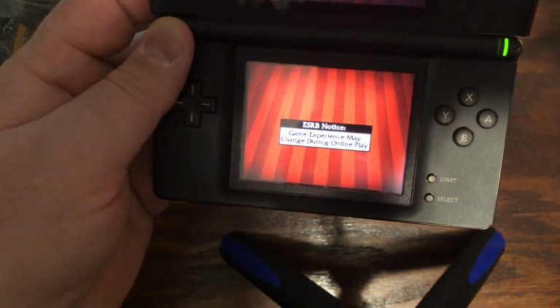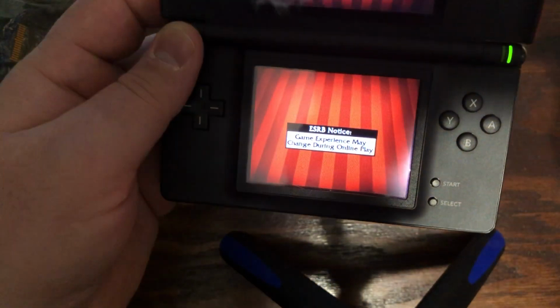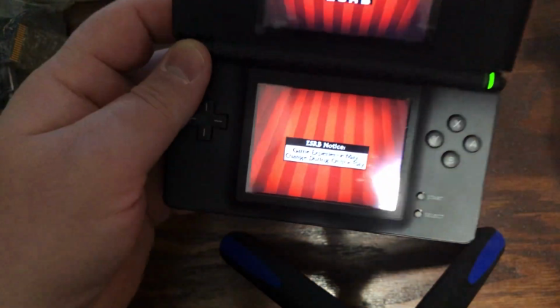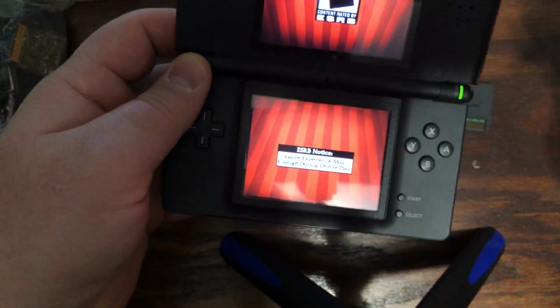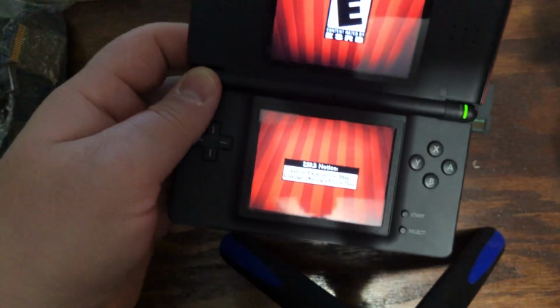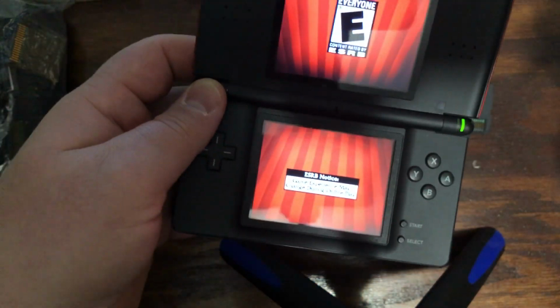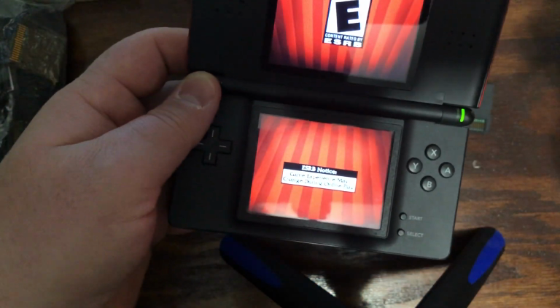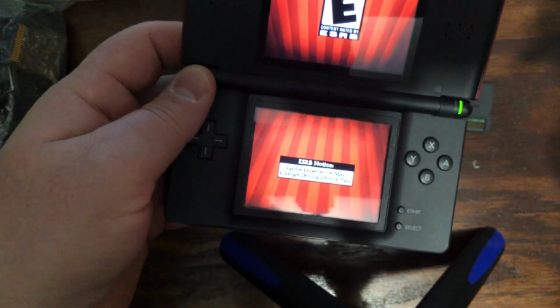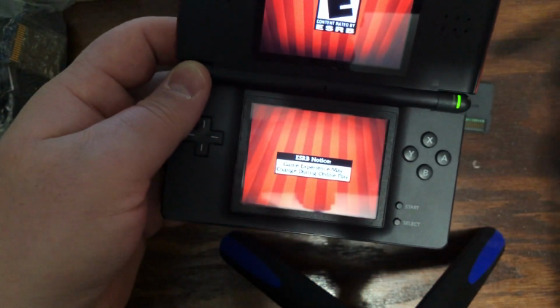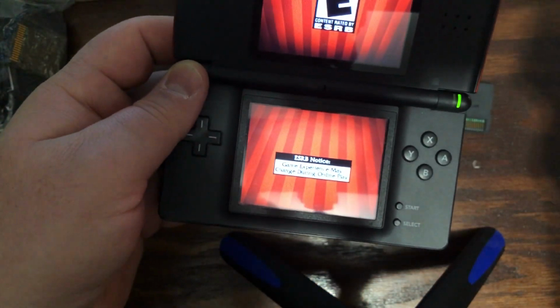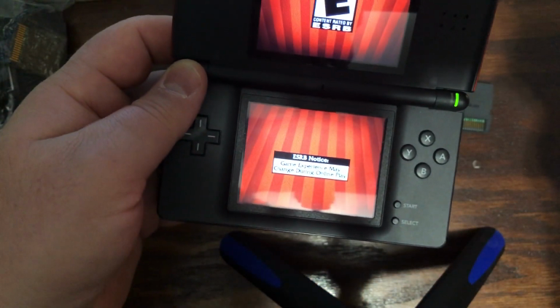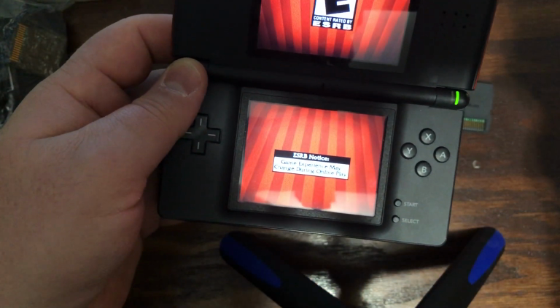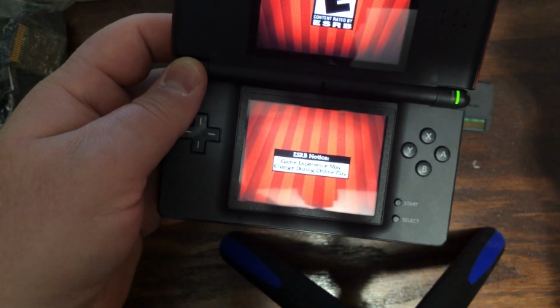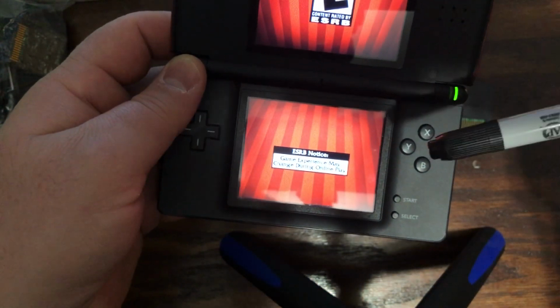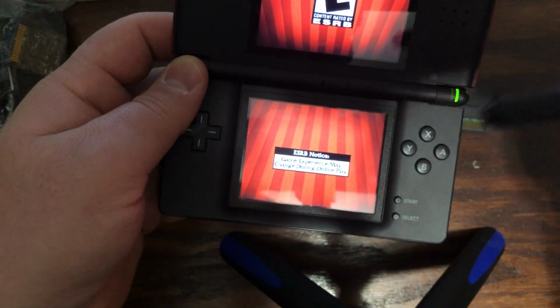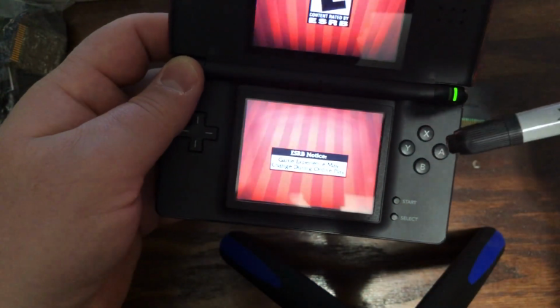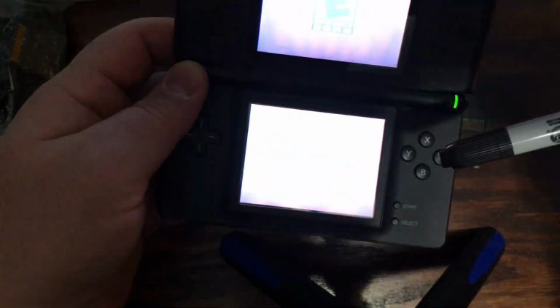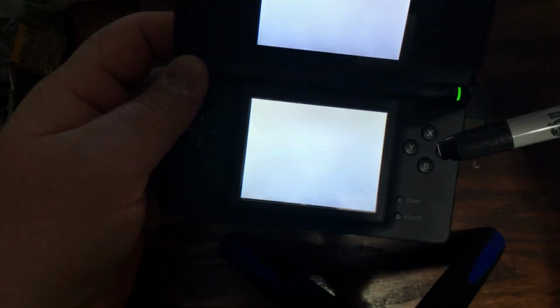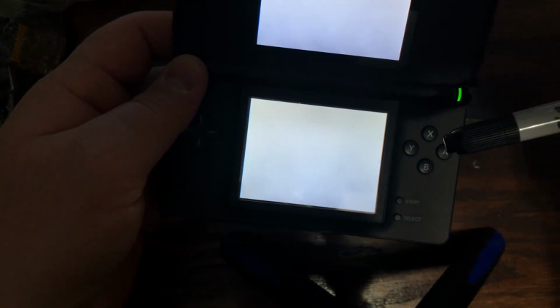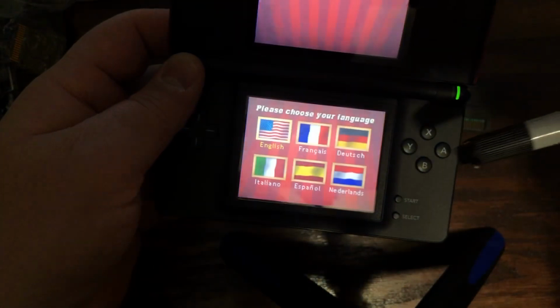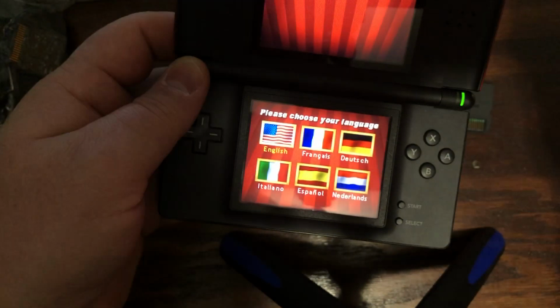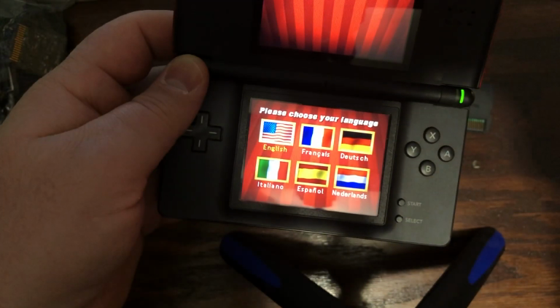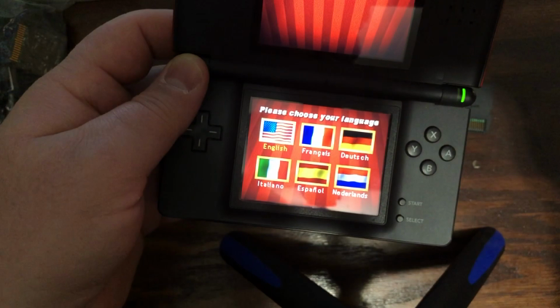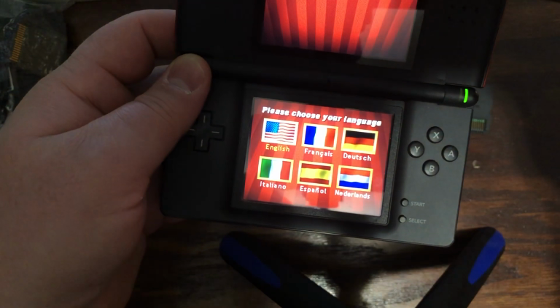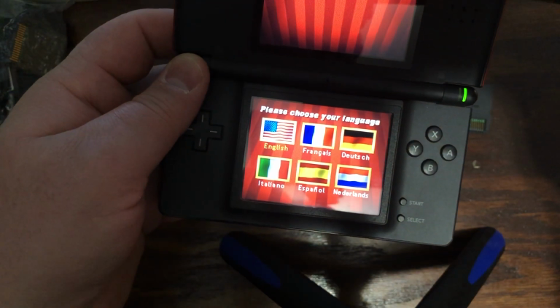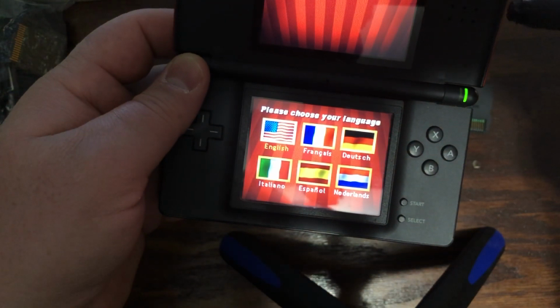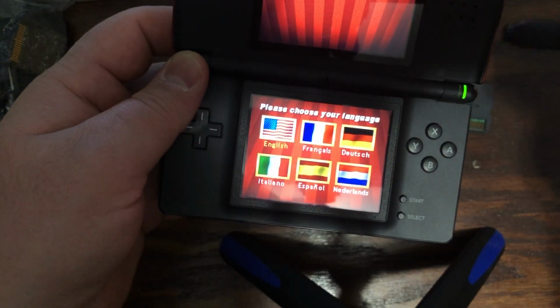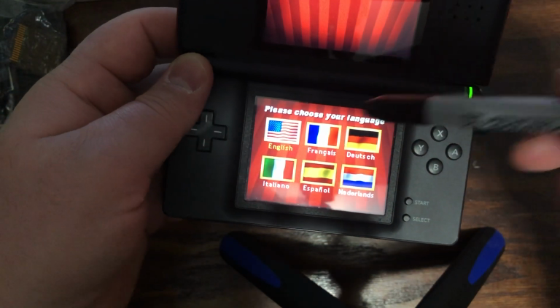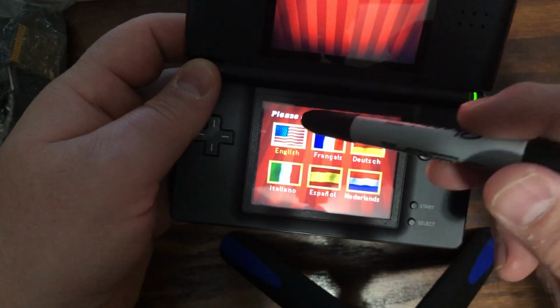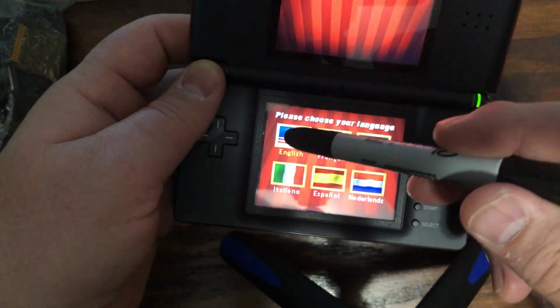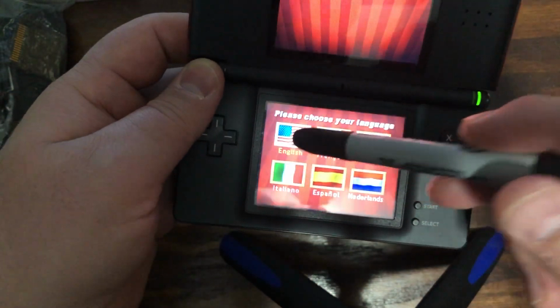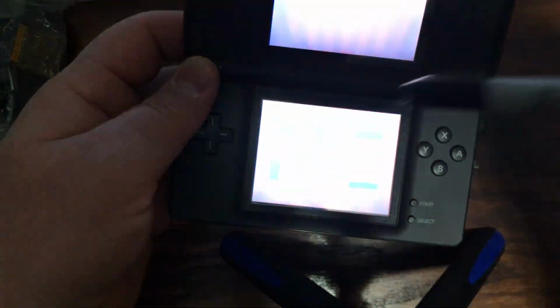See, that's what I'm talking about. You saw that it didn't want to work — swapped to the 3DS — now it's working.